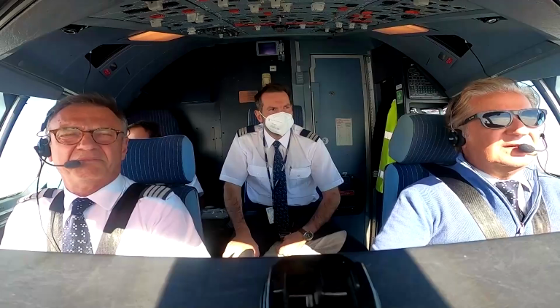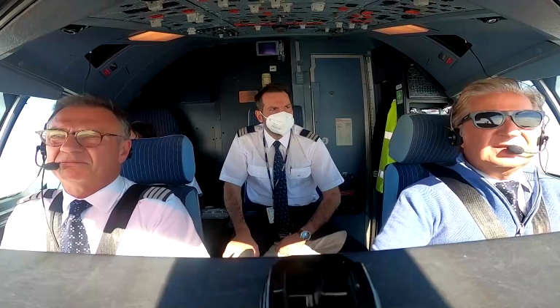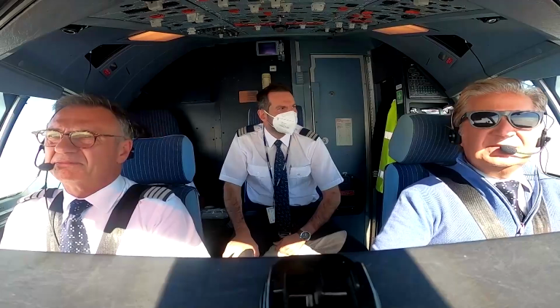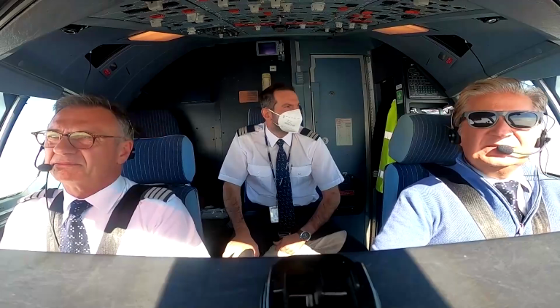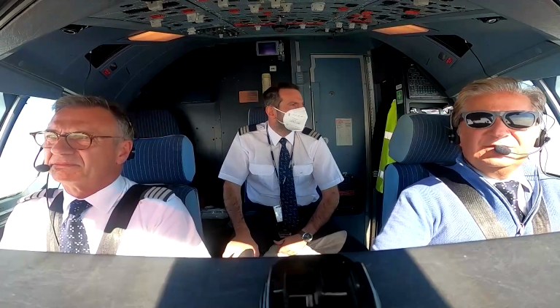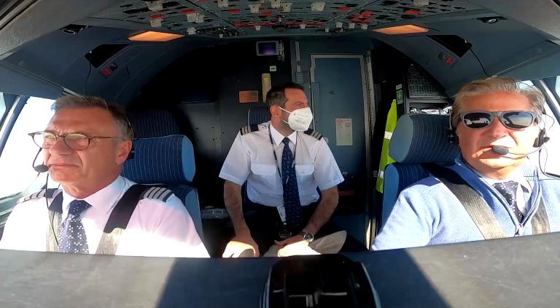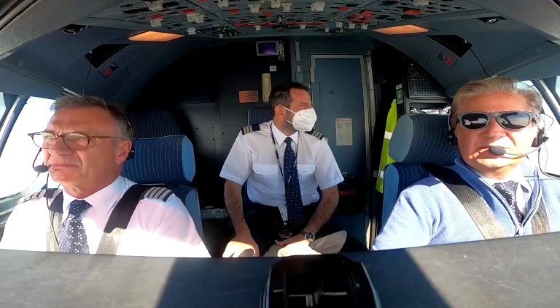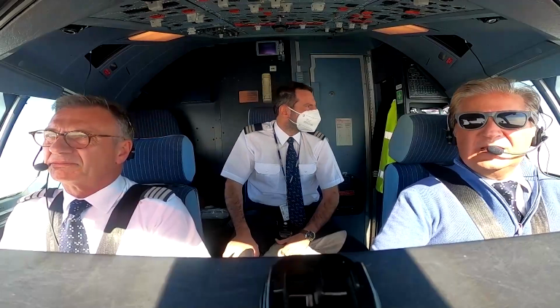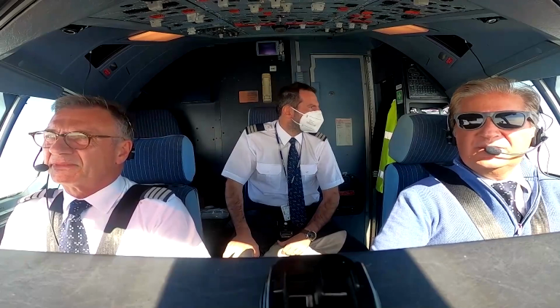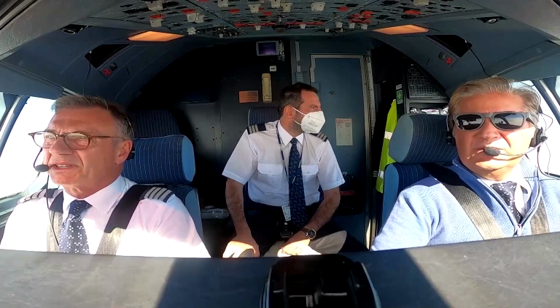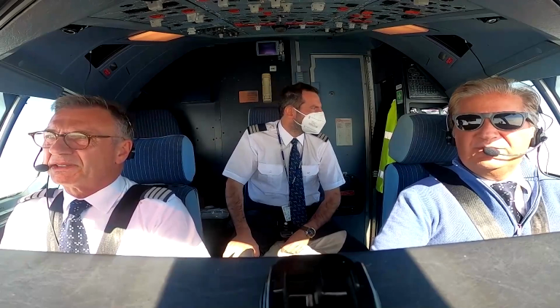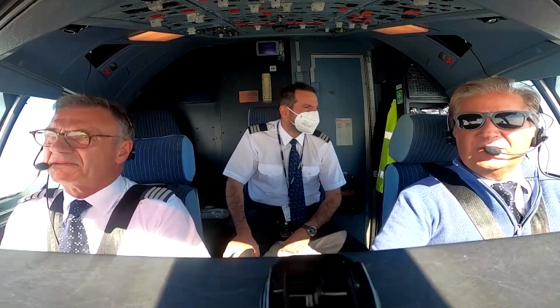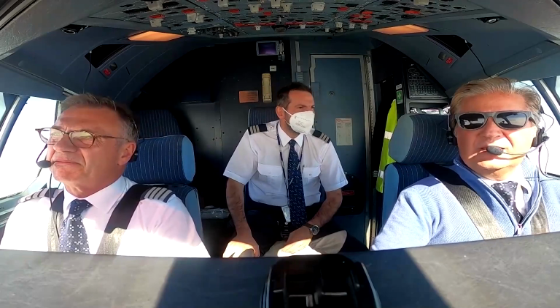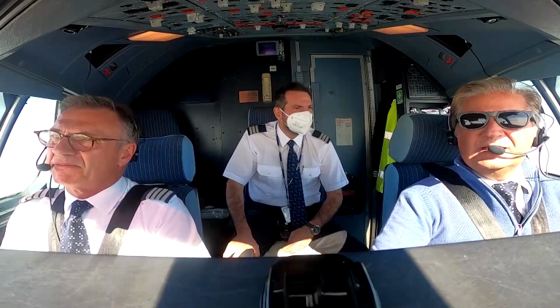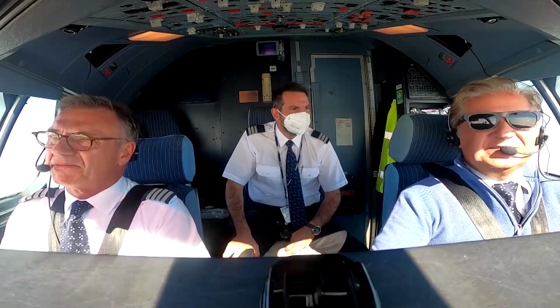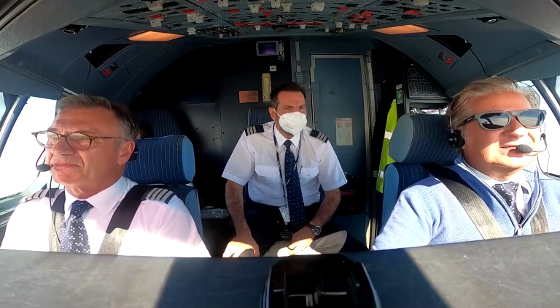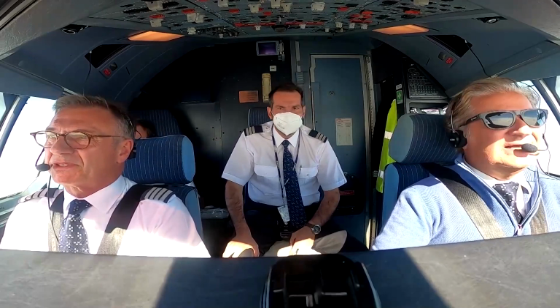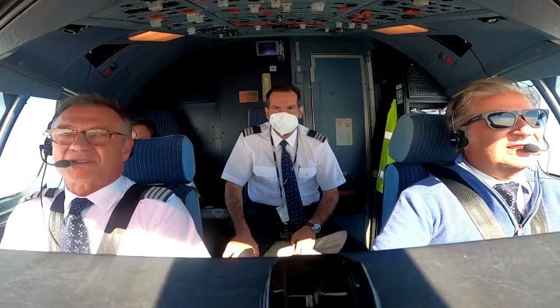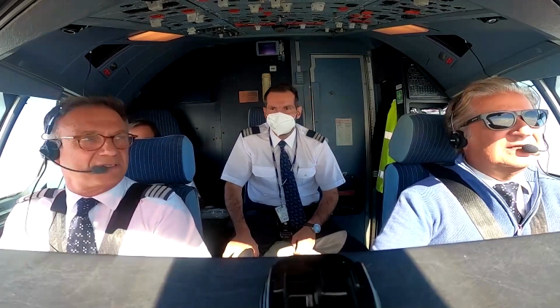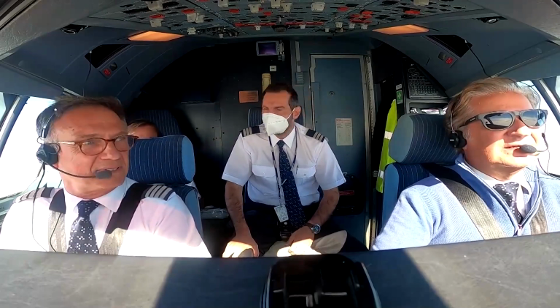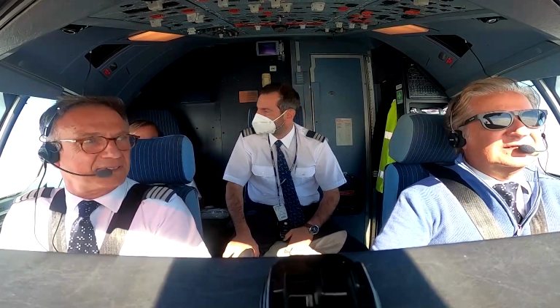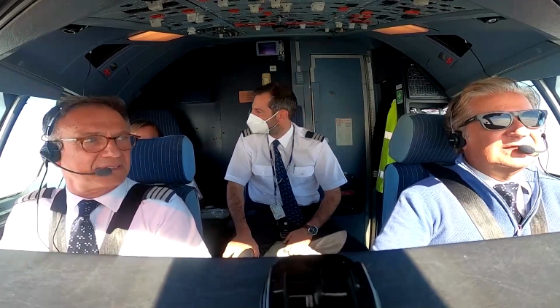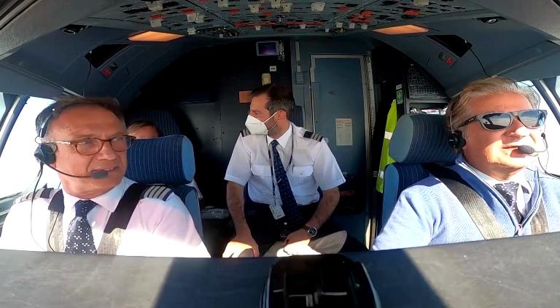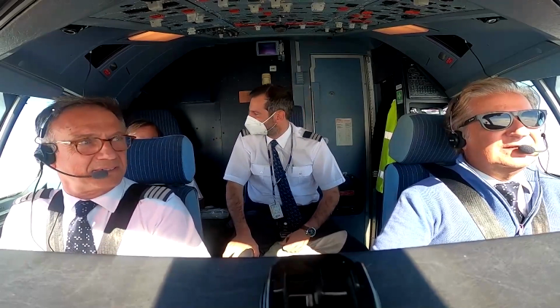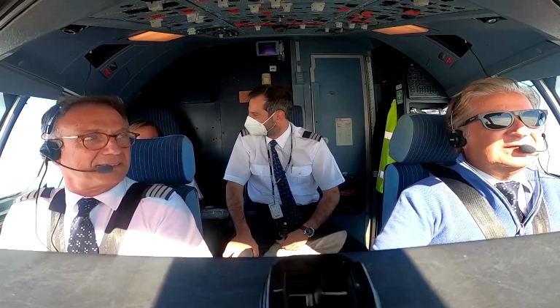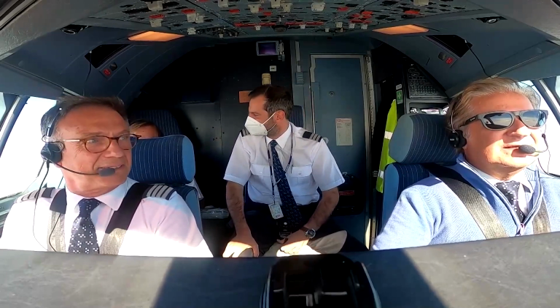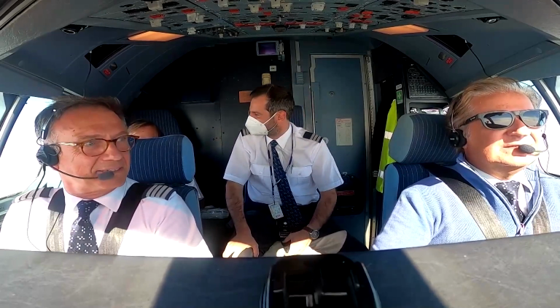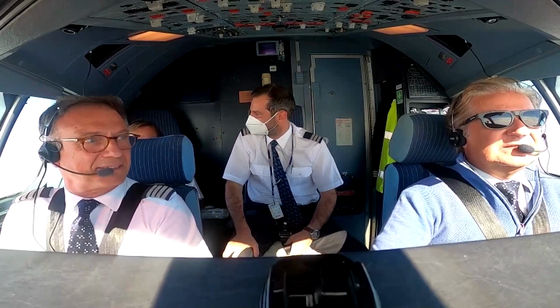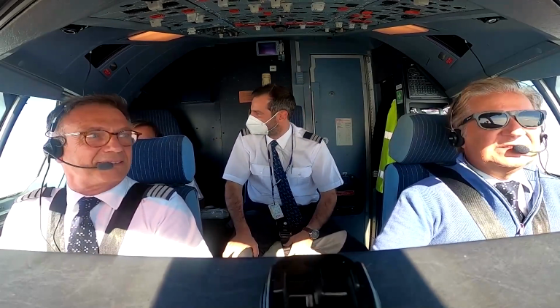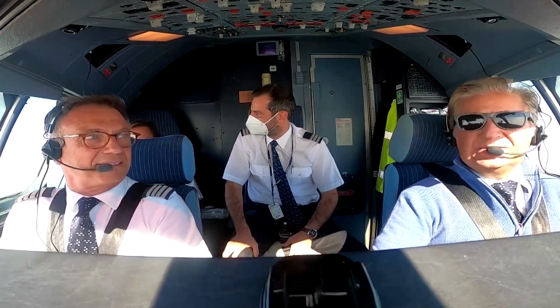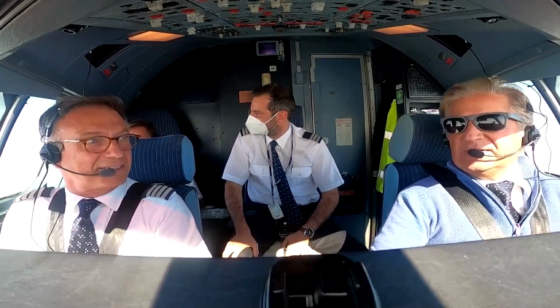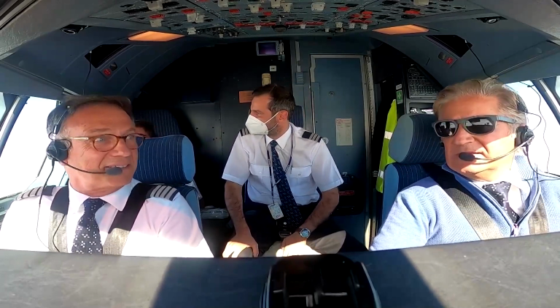This is the first time an A340 lands in a target car. This is history.